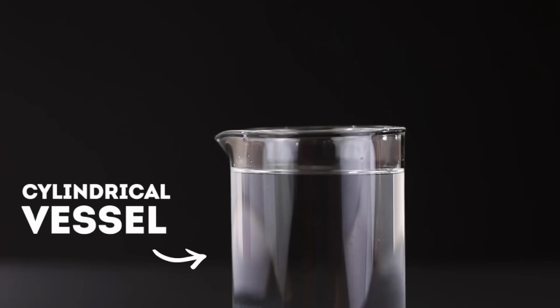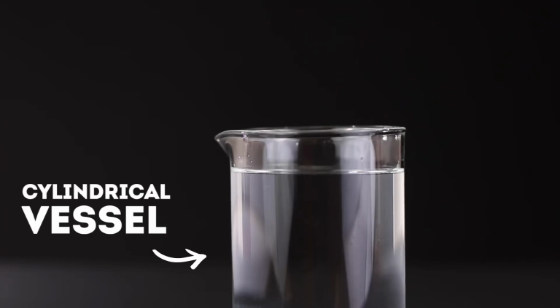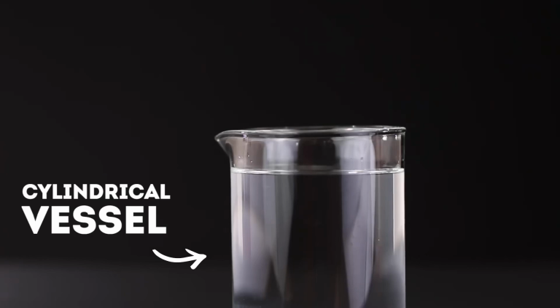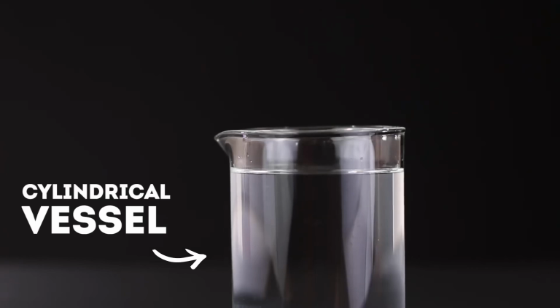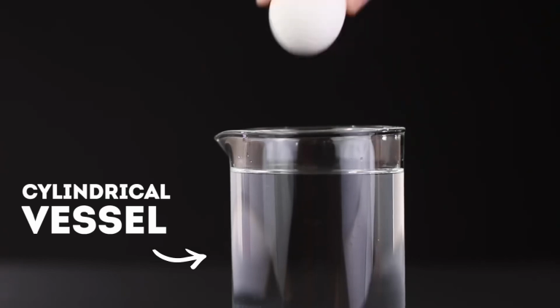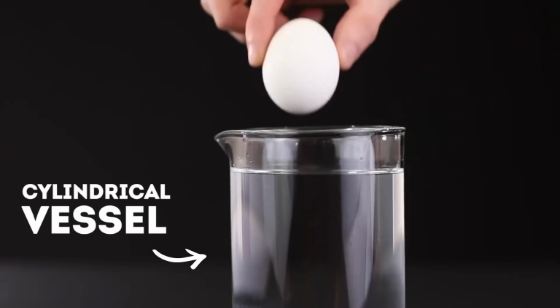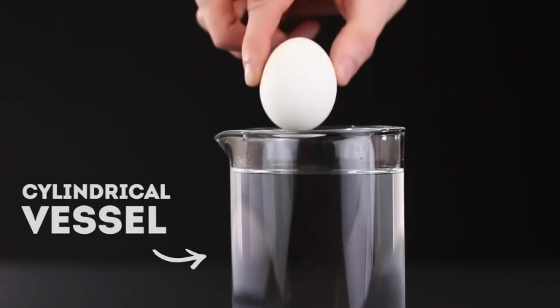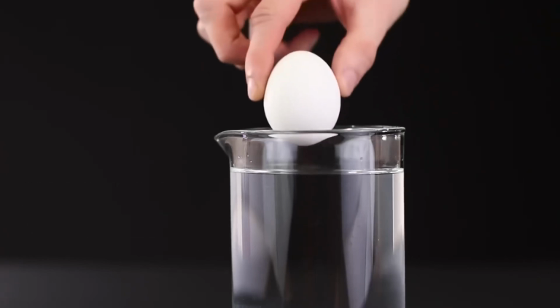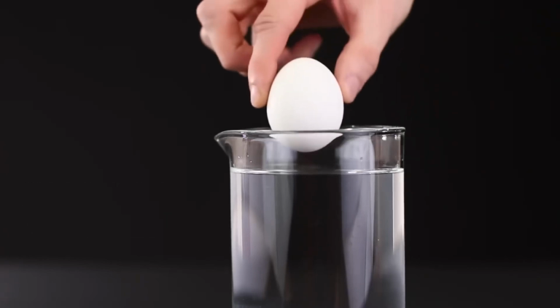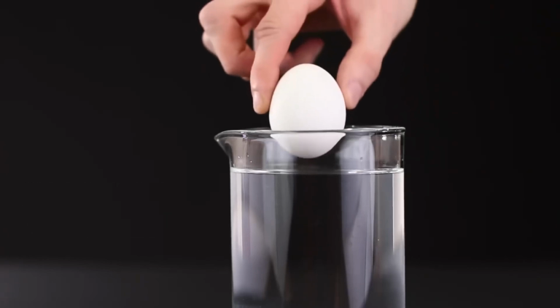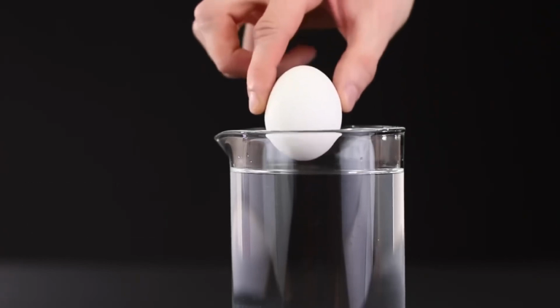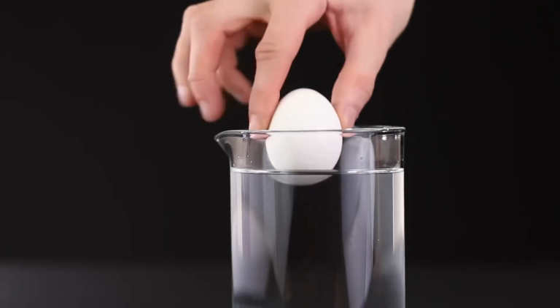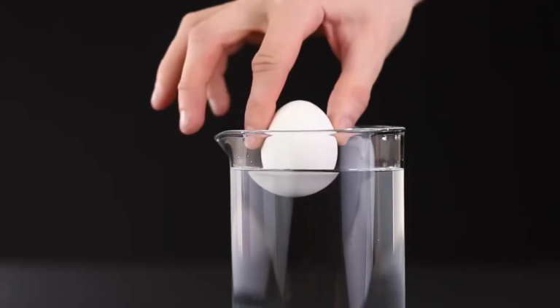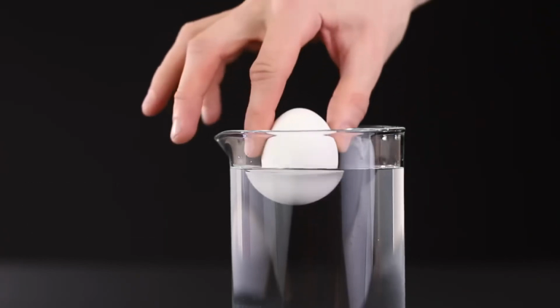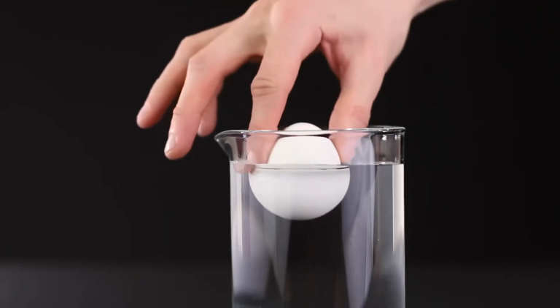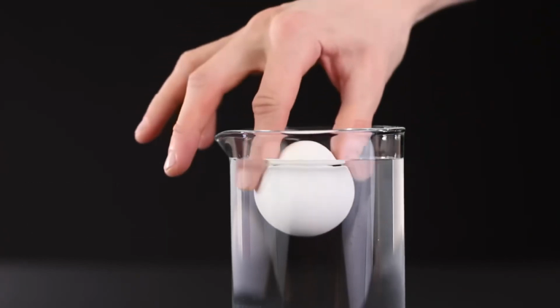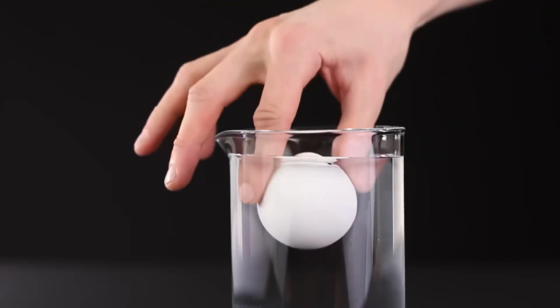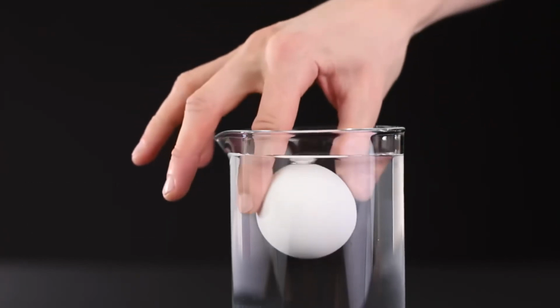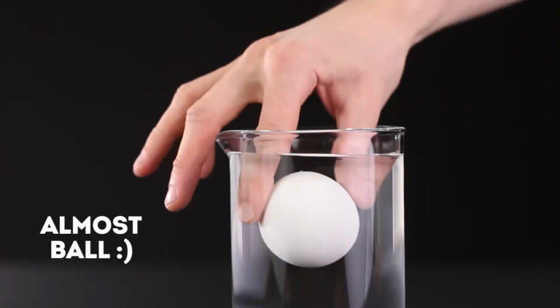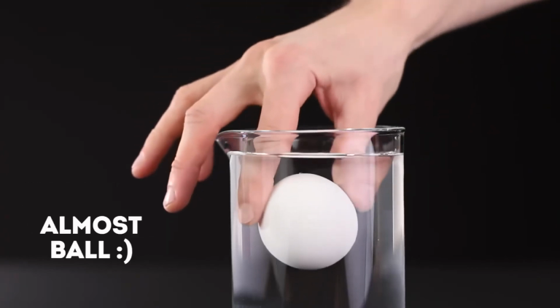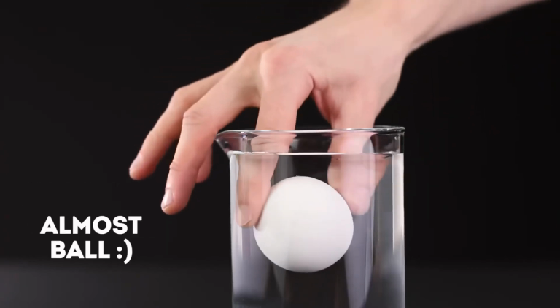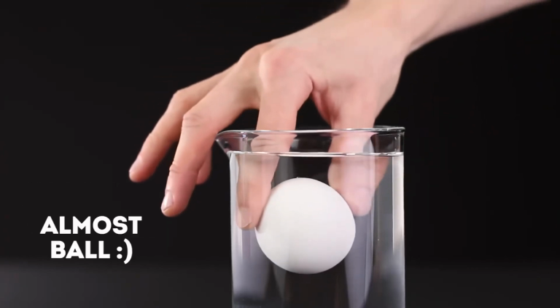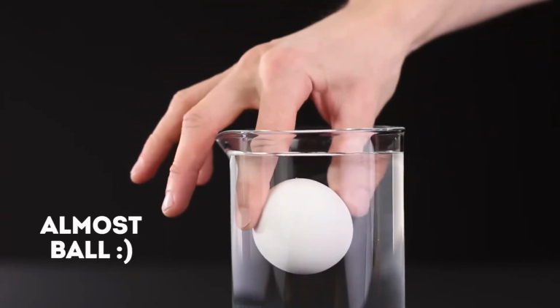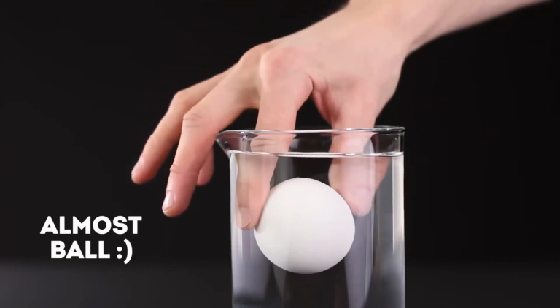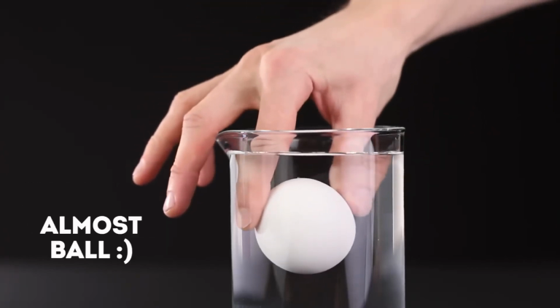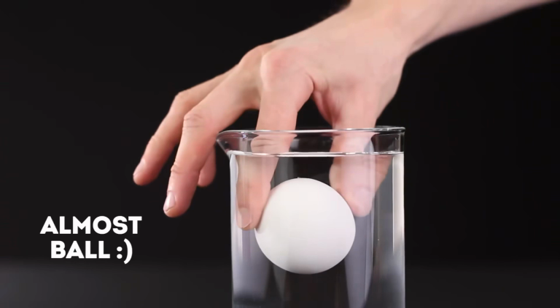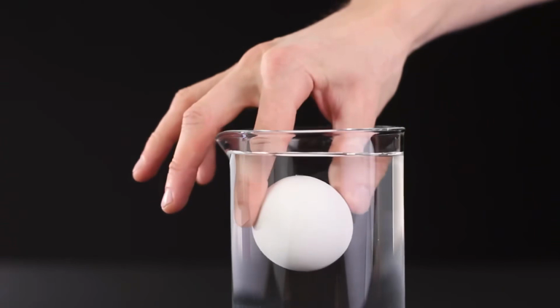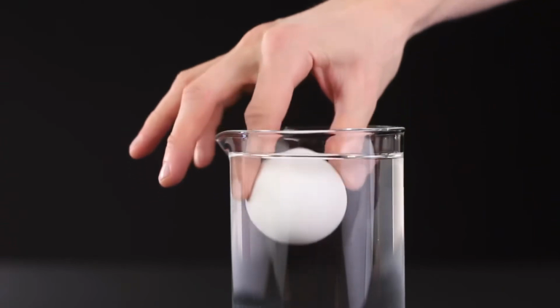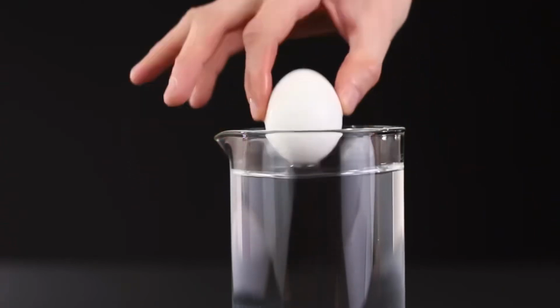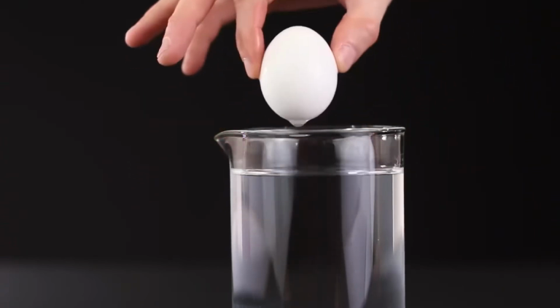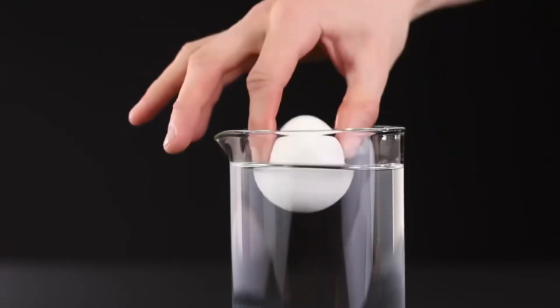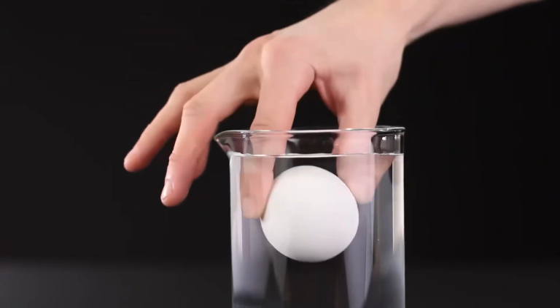We need a glass vessel in the shape of a cylinder. Look, the egg looks just like a volute. And this refraction of light?